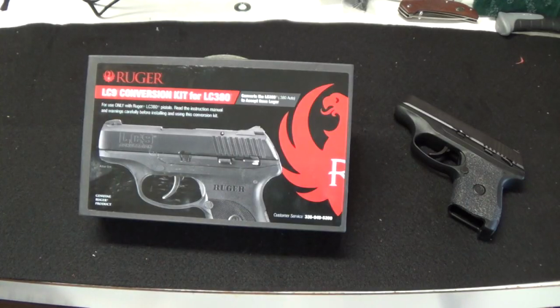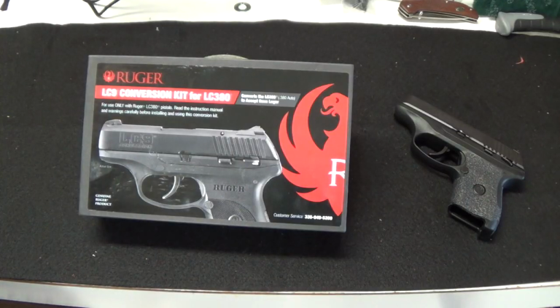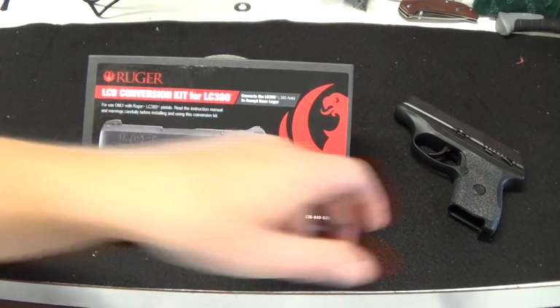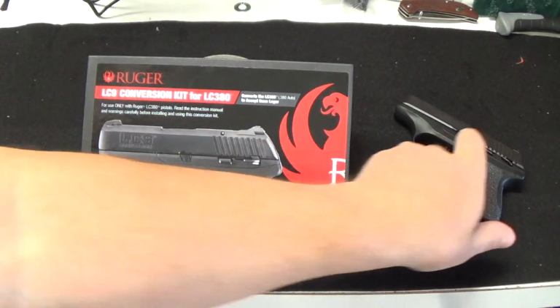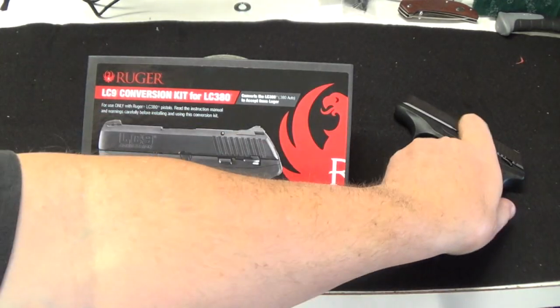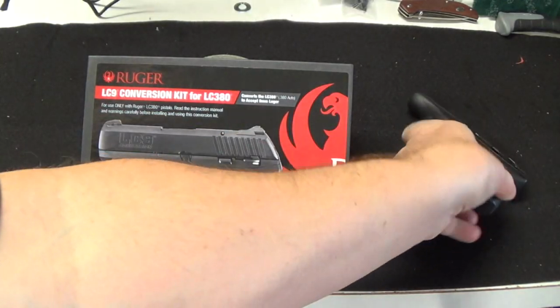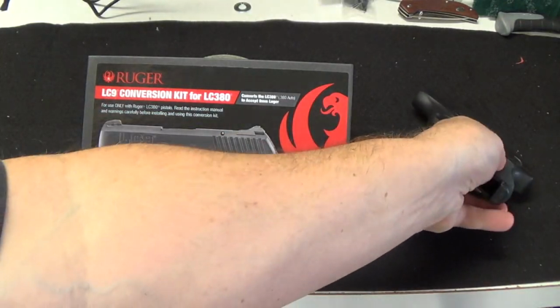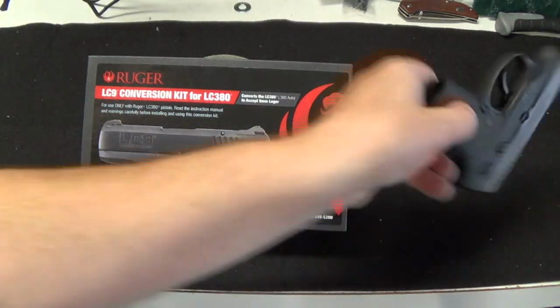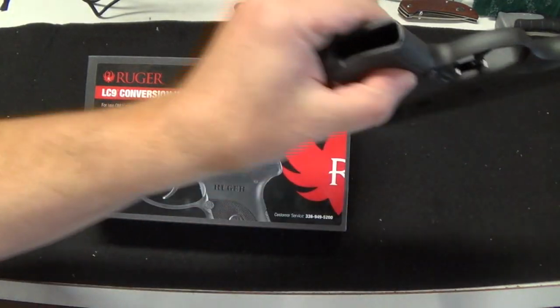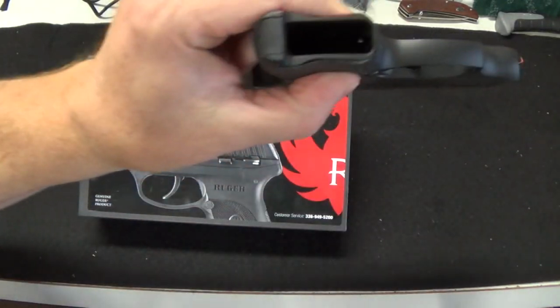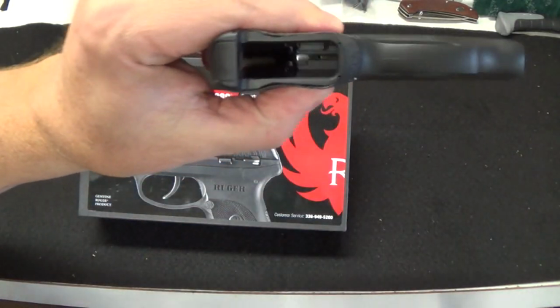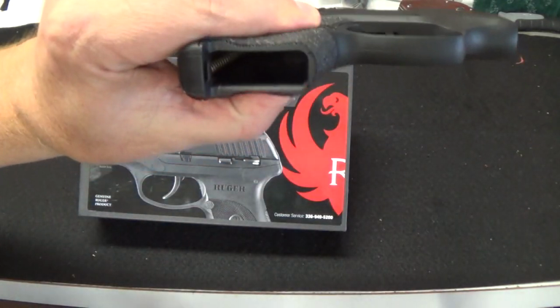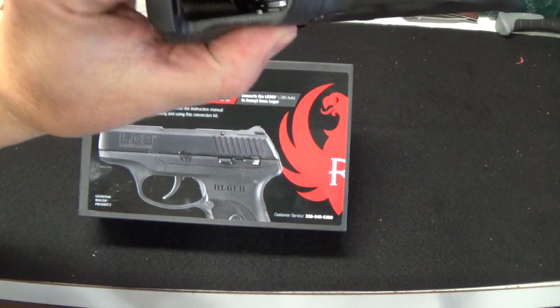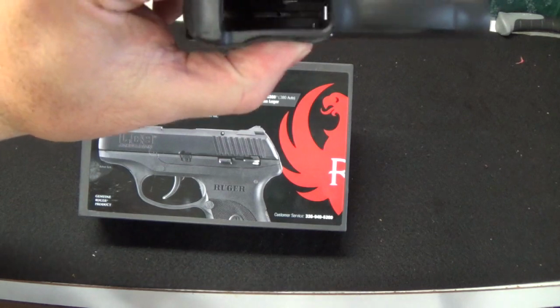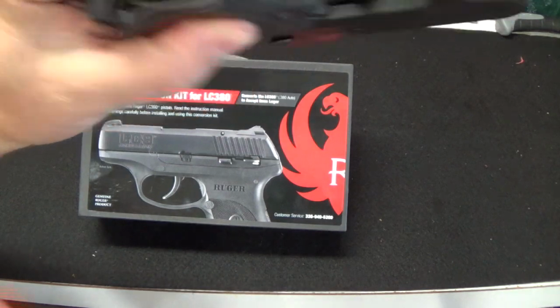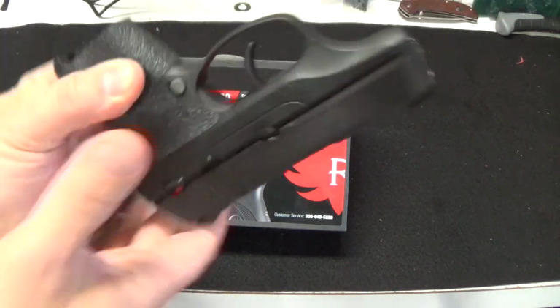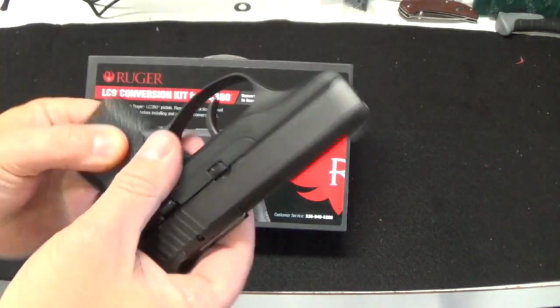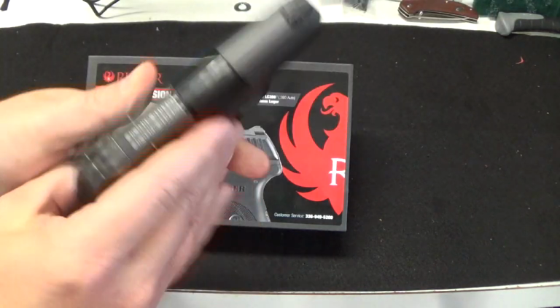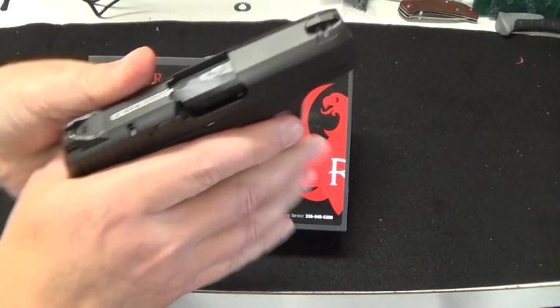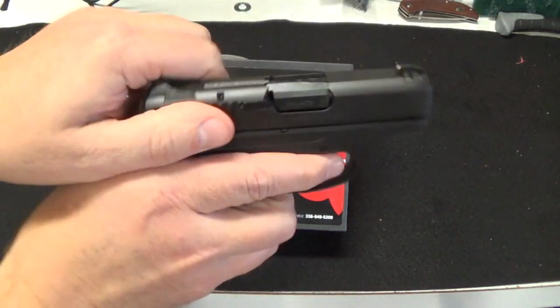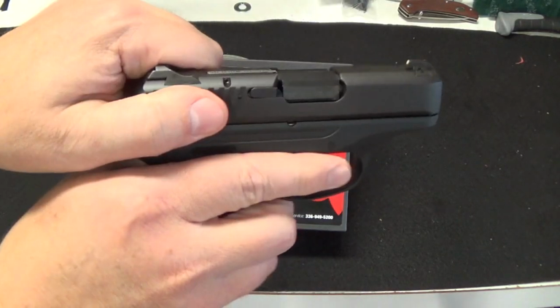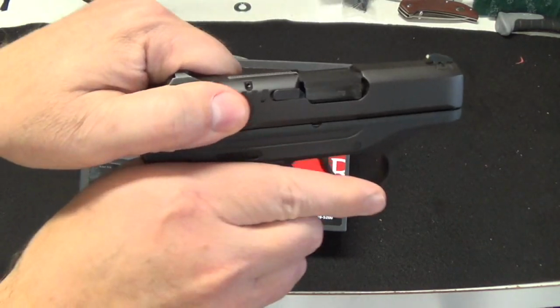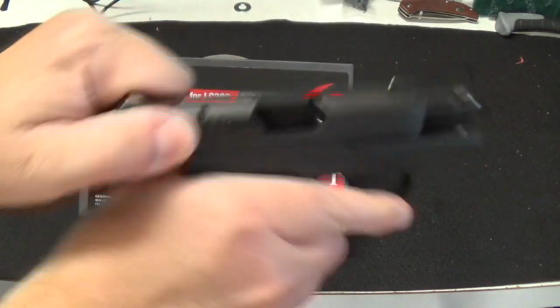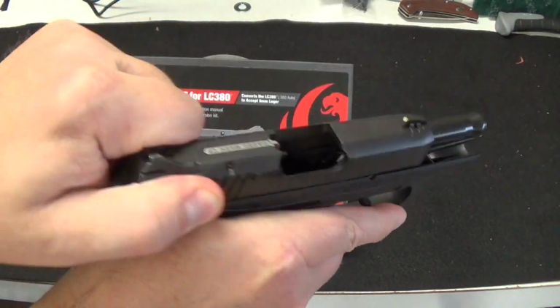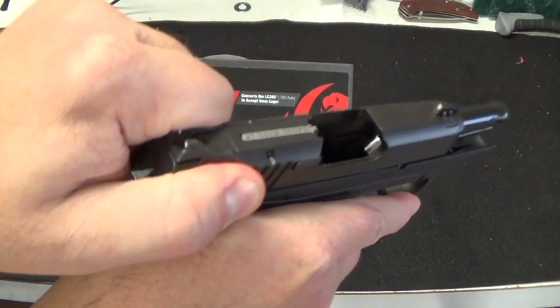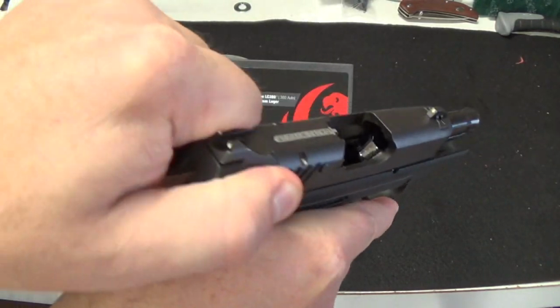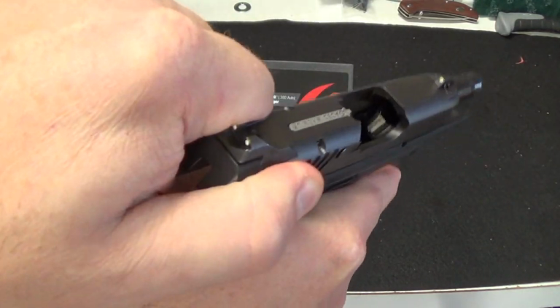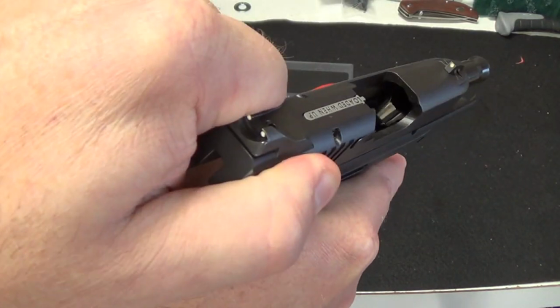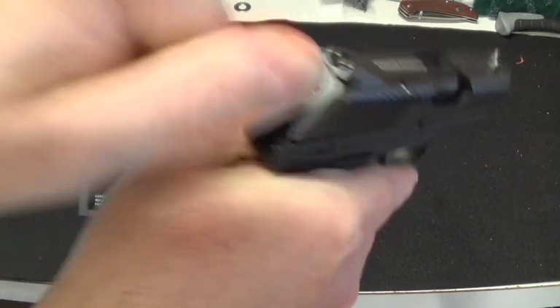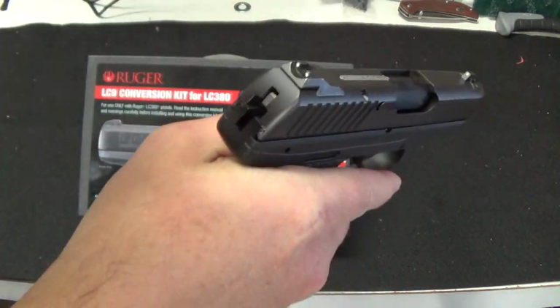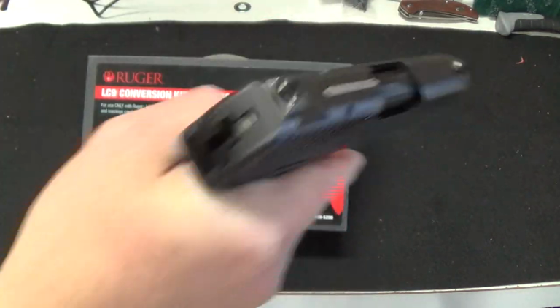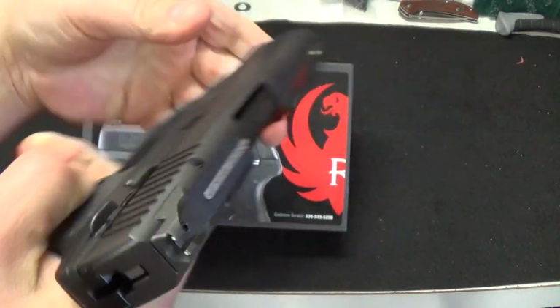All right, so before we get started, safety check.